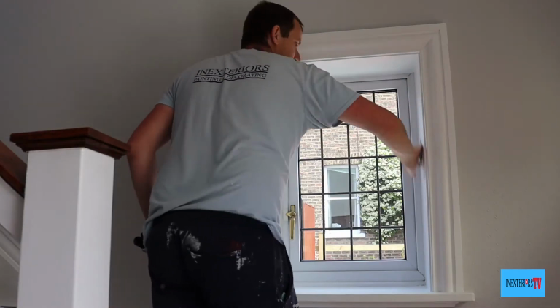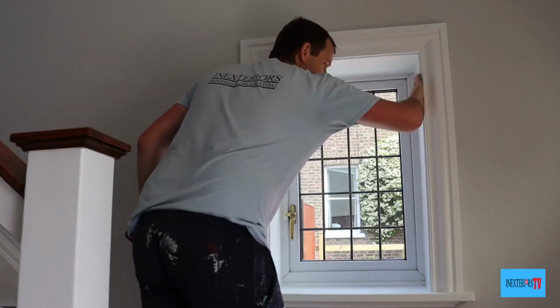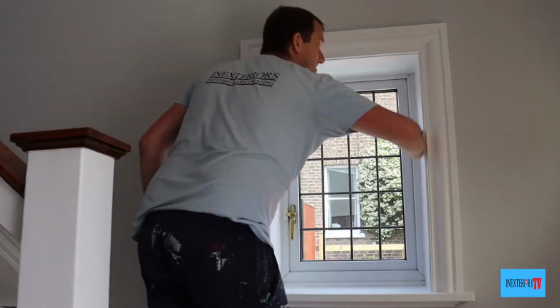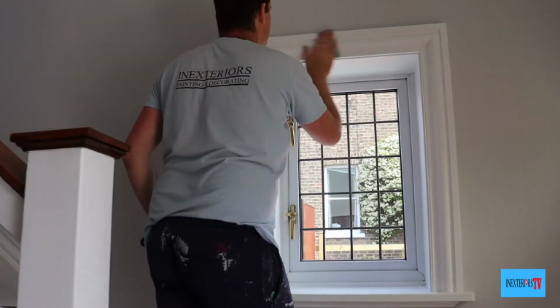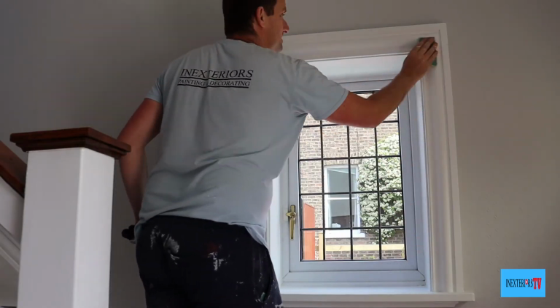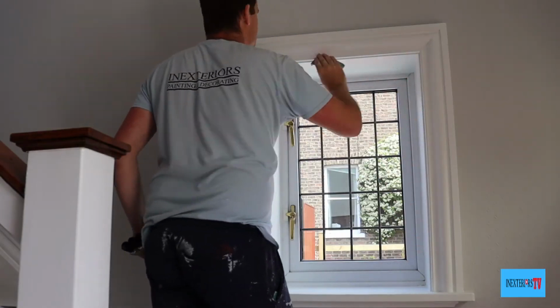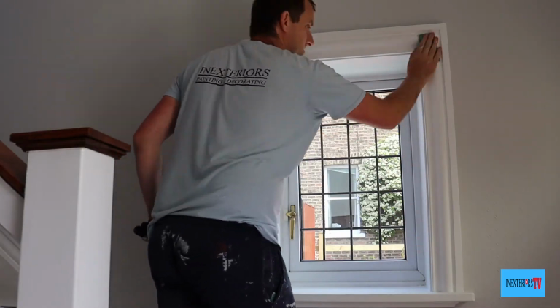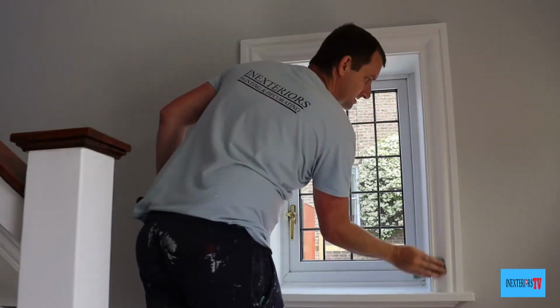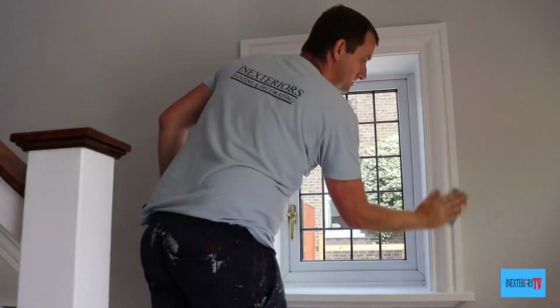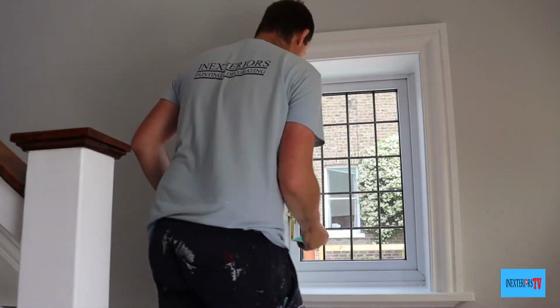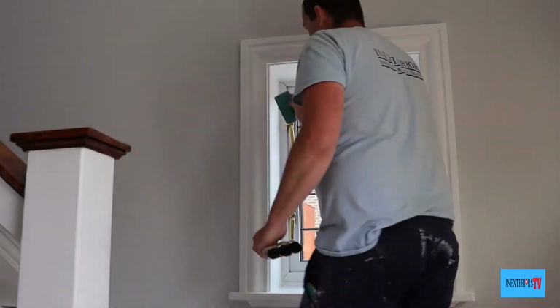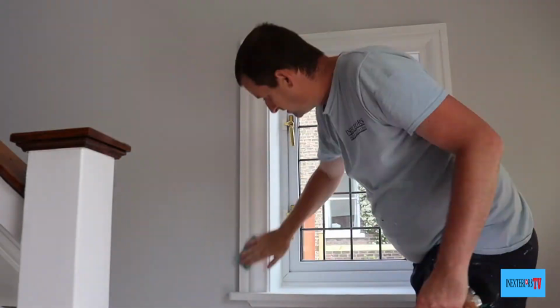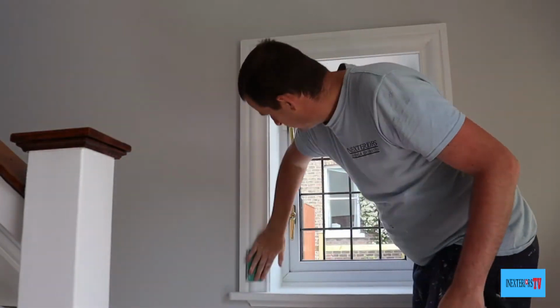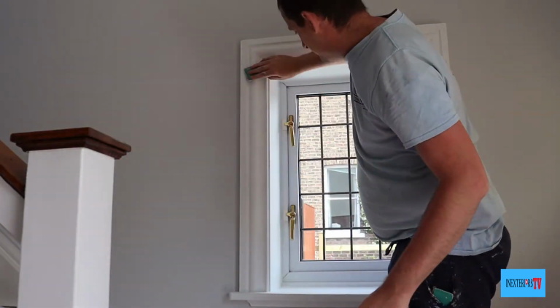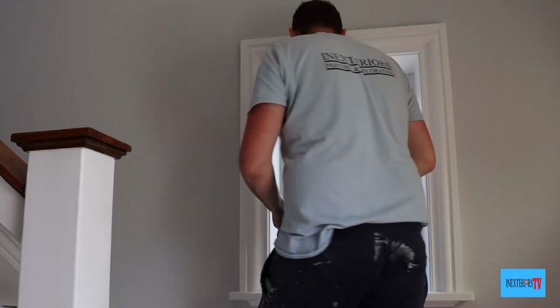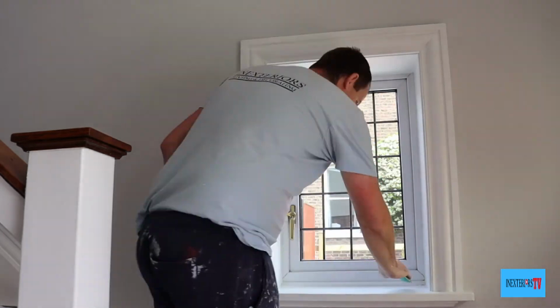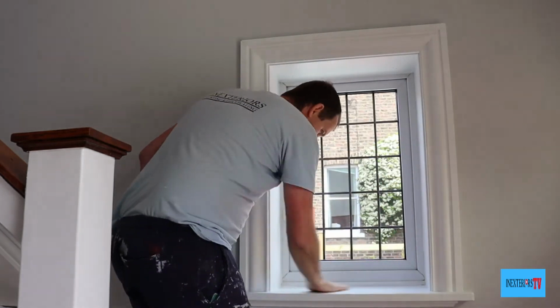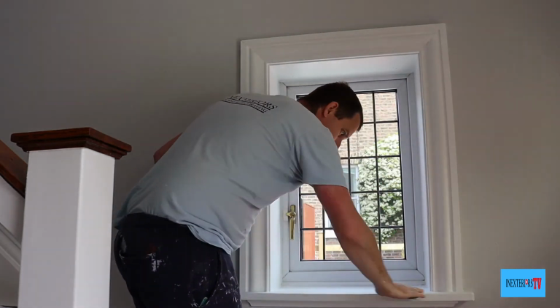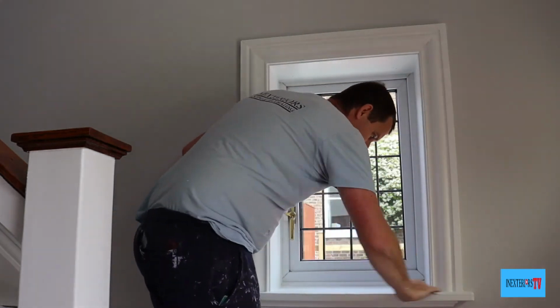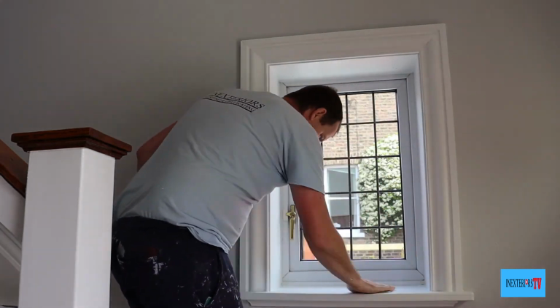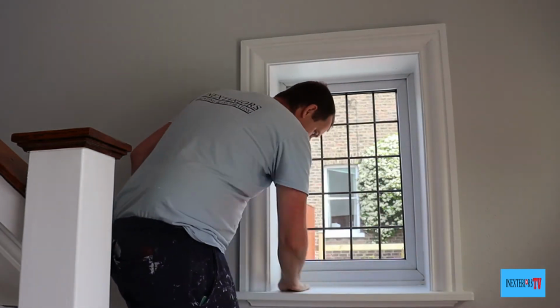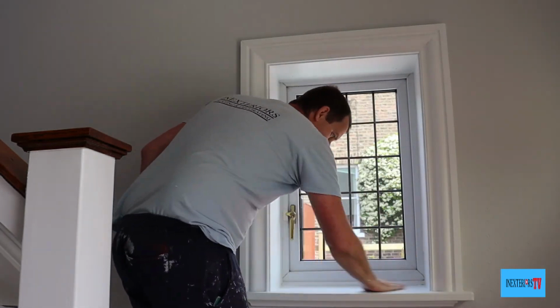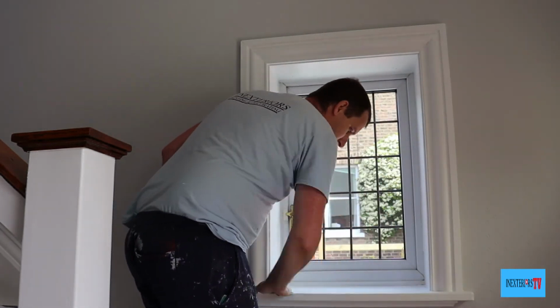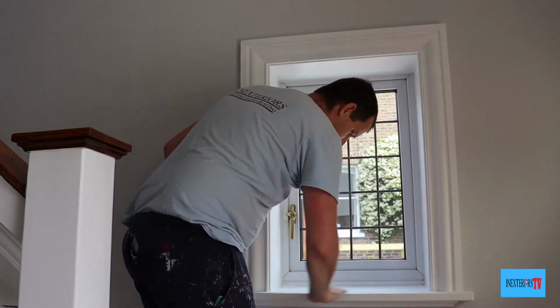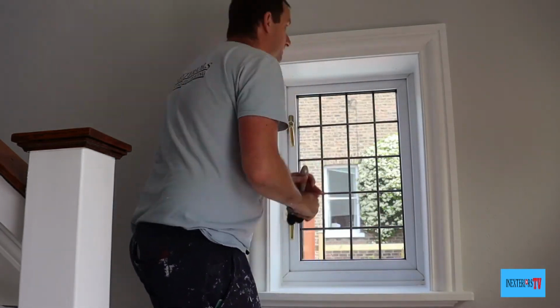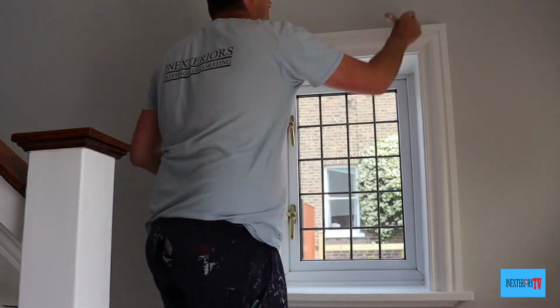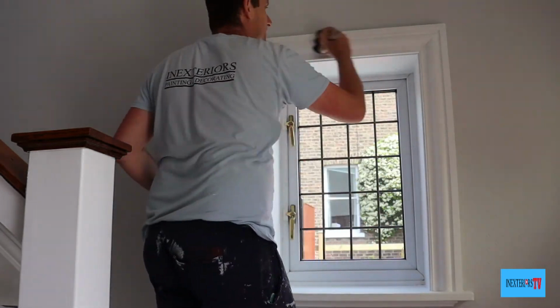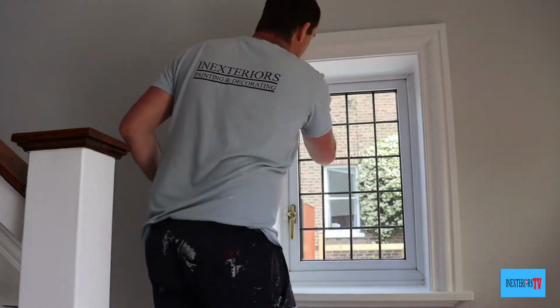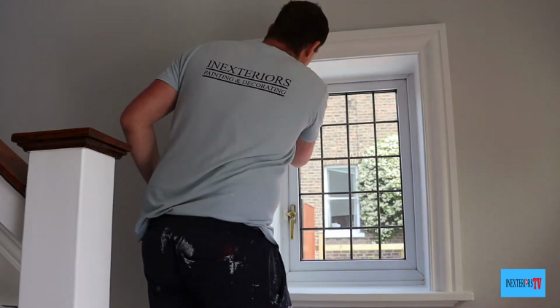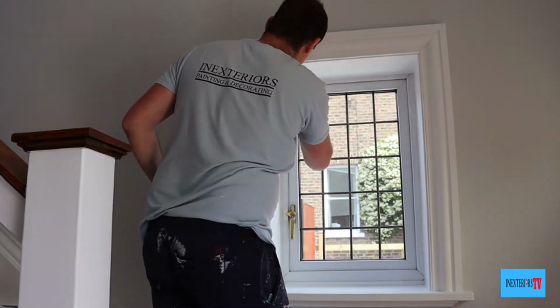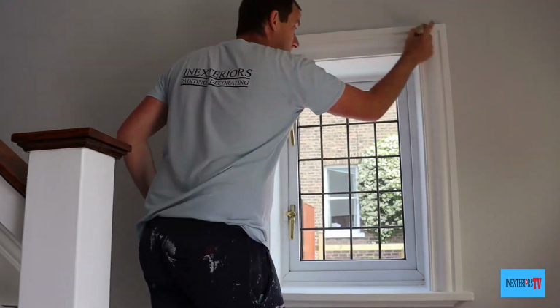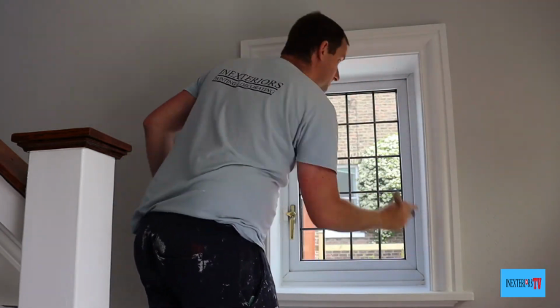Before we topcoat, I just like to give it a sand down with some worn-down 80-grit sandpaper.